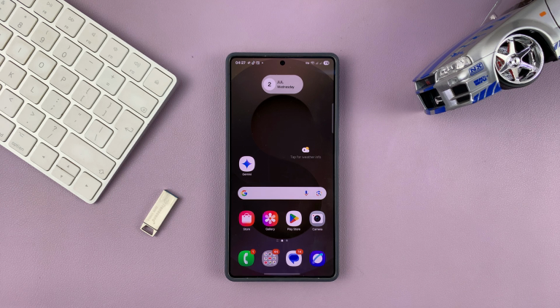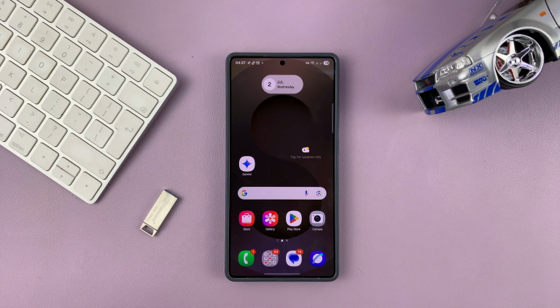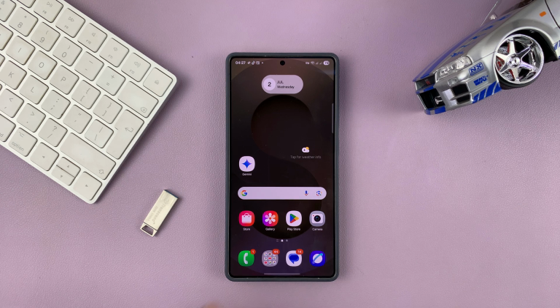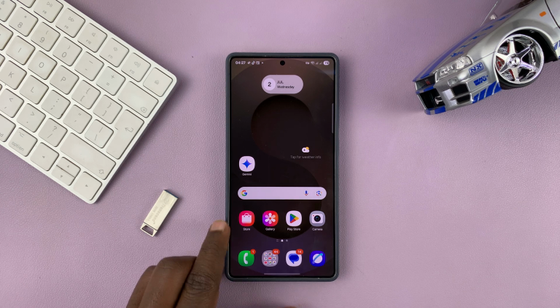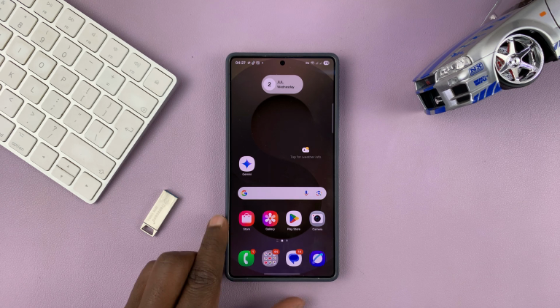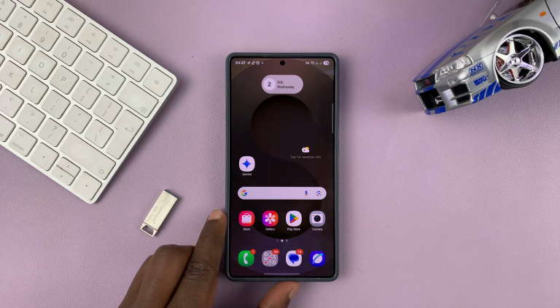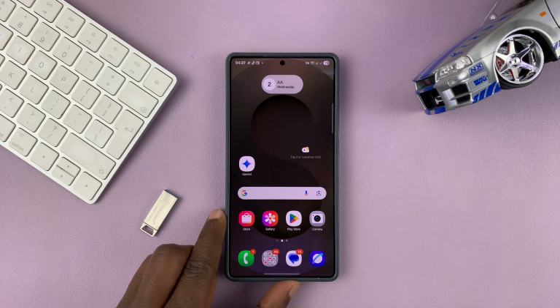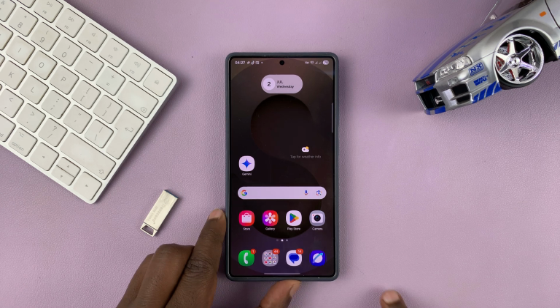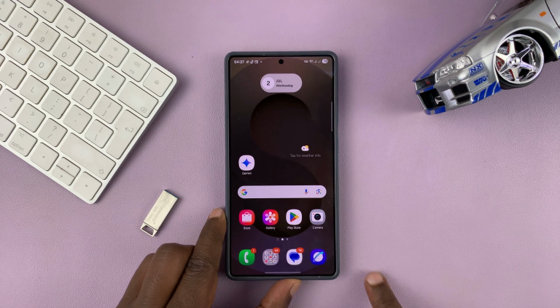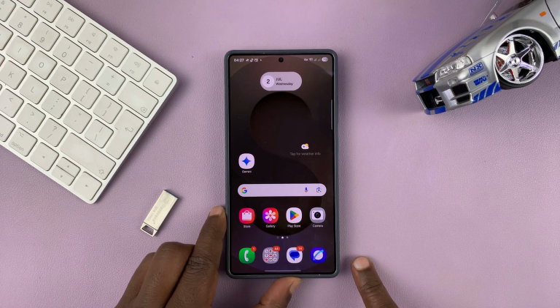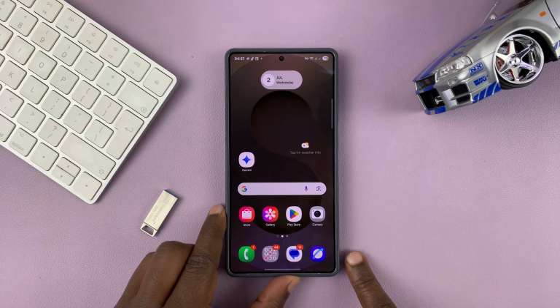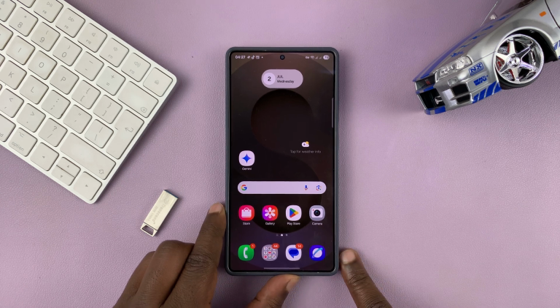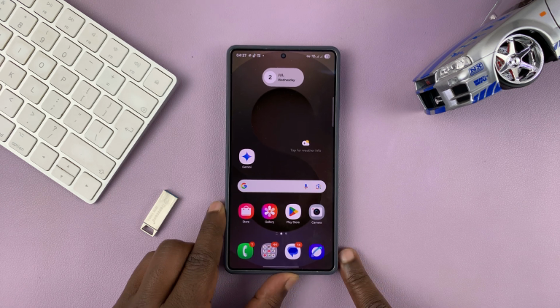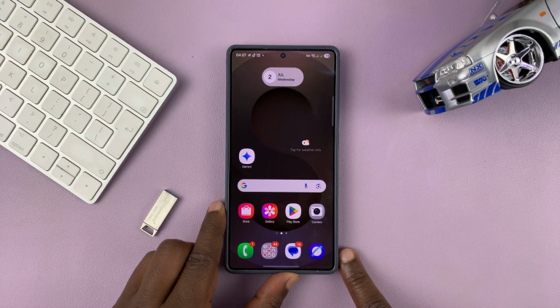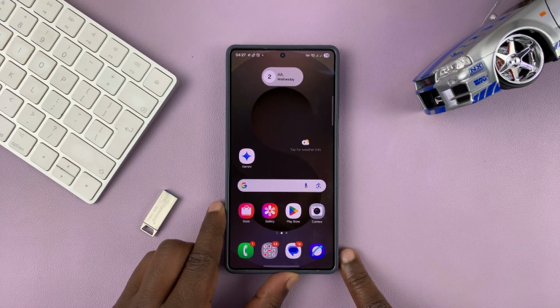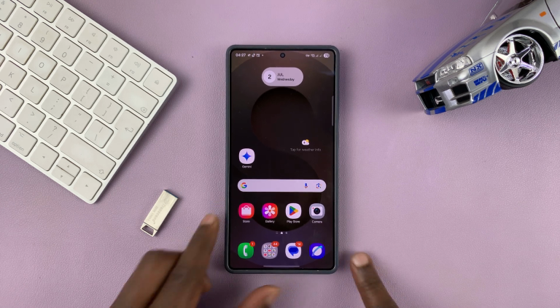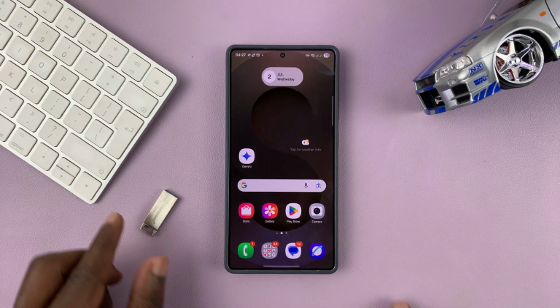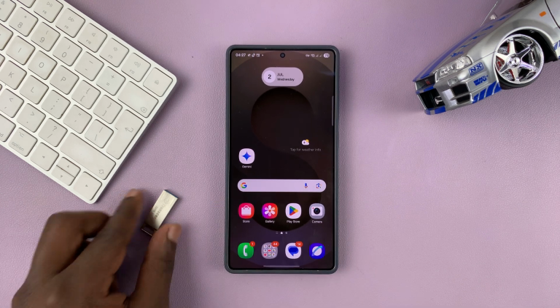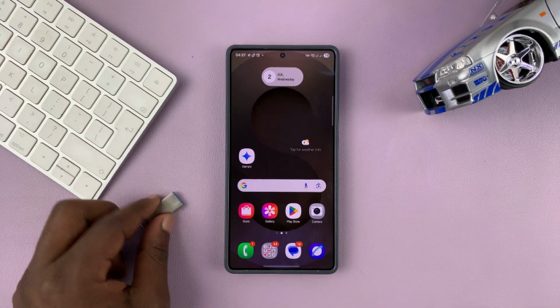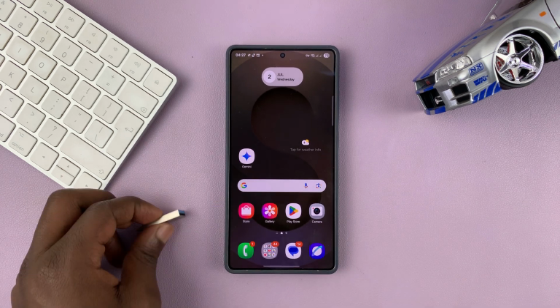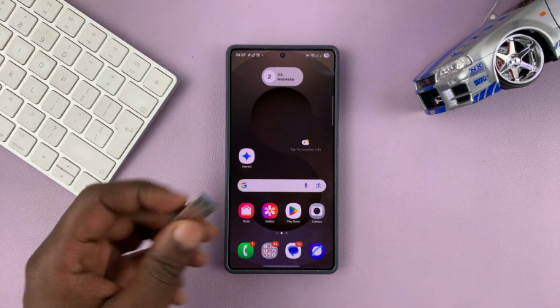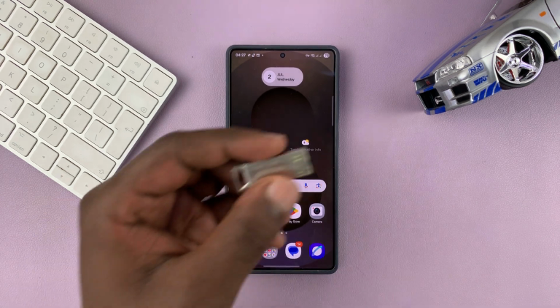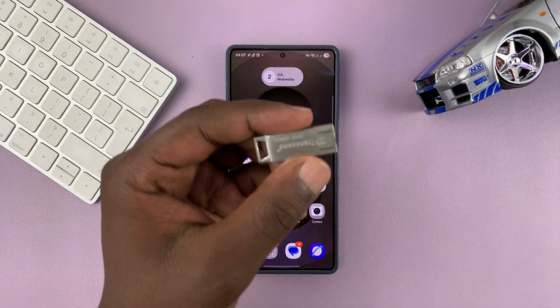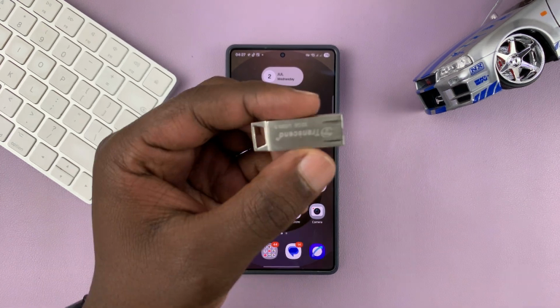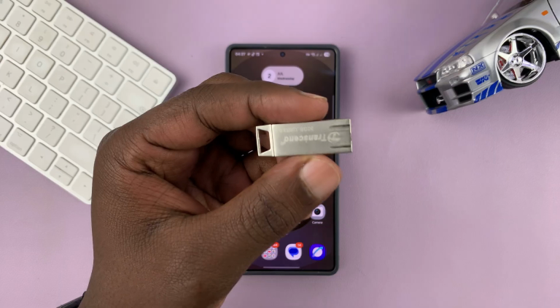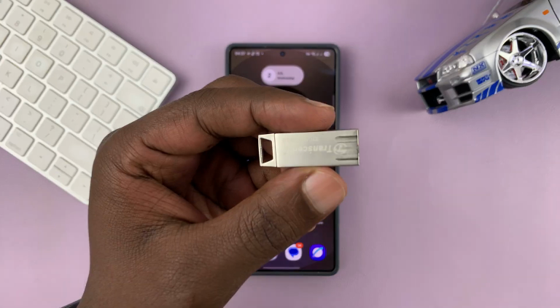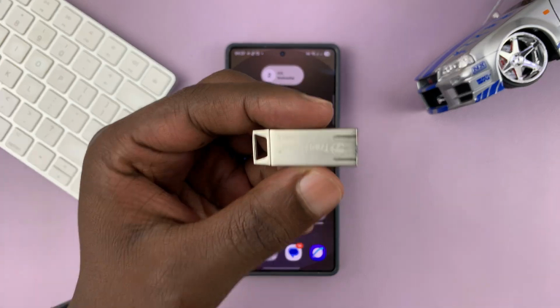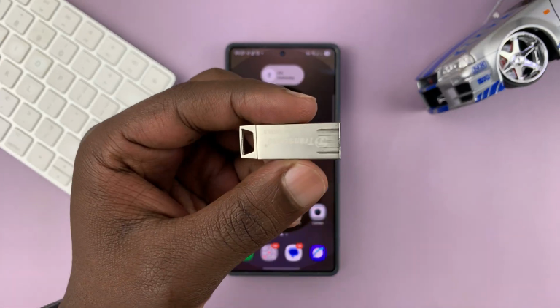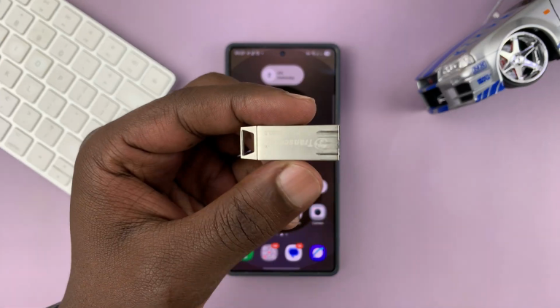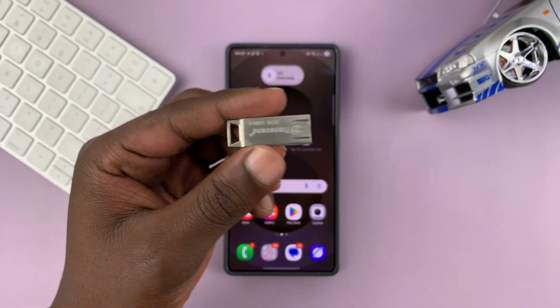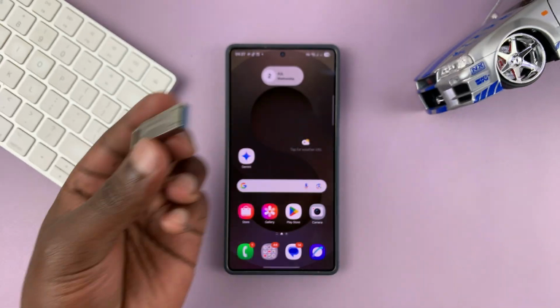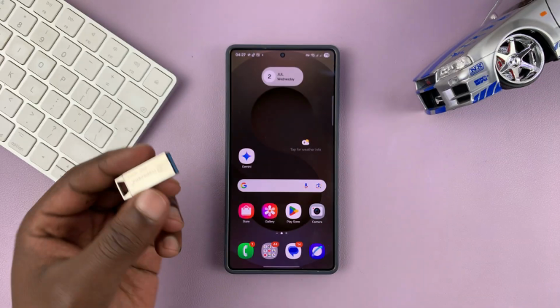So today, I'm going to show you how to format a USB flash drive using your Samsung phone.